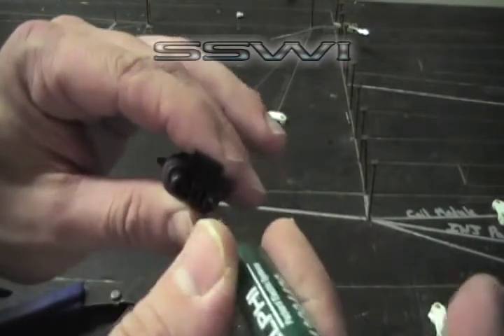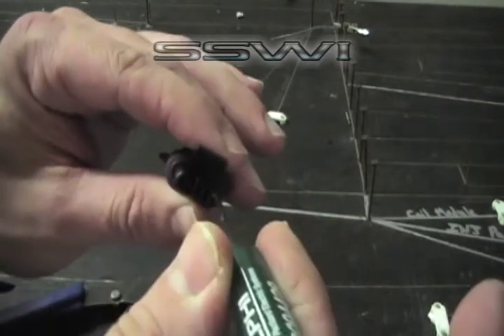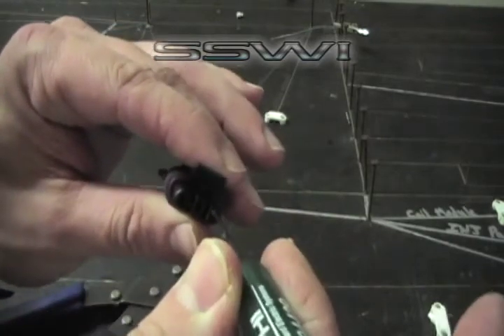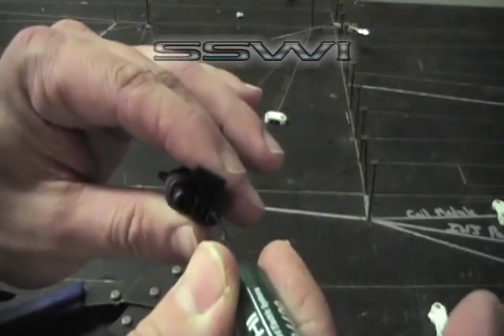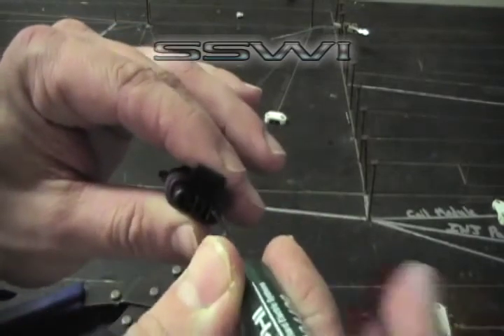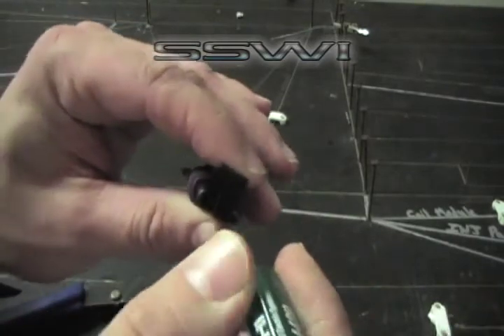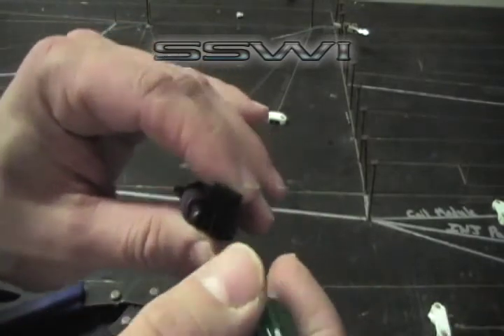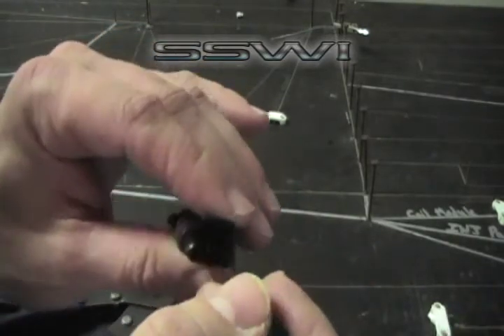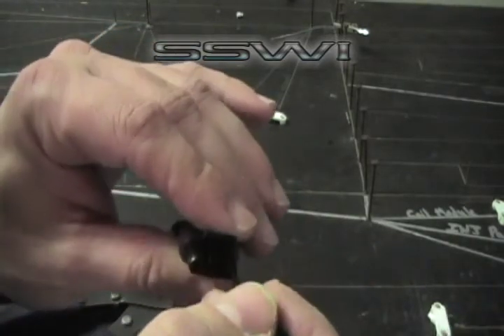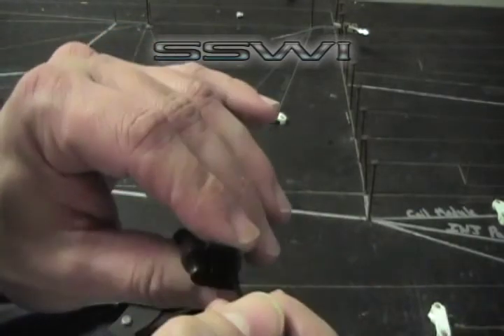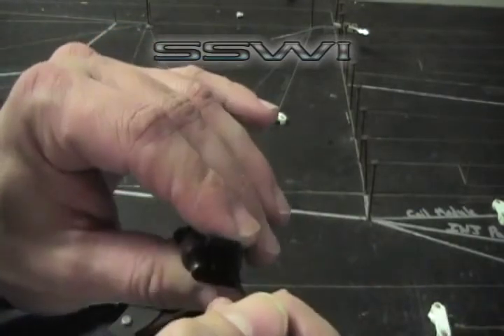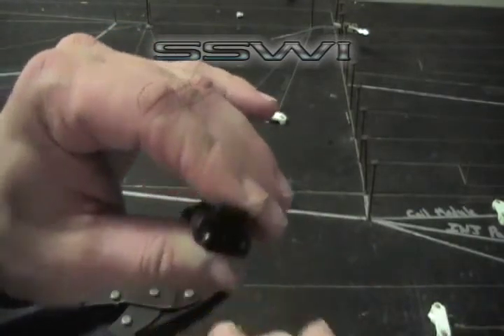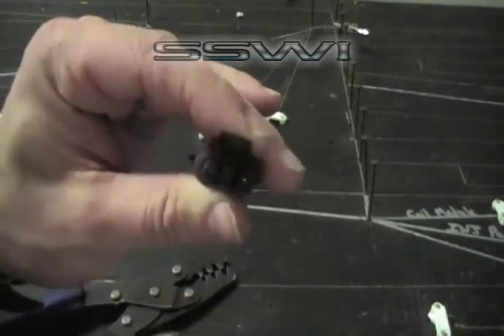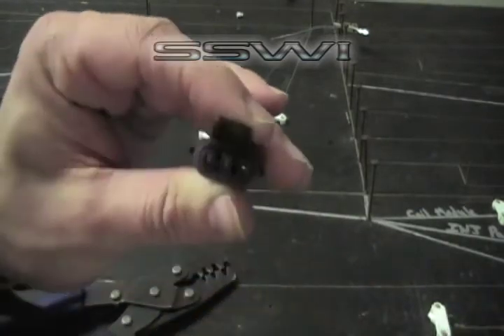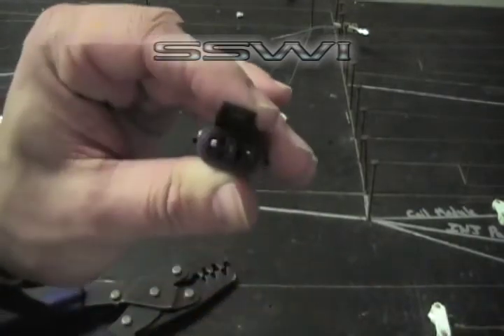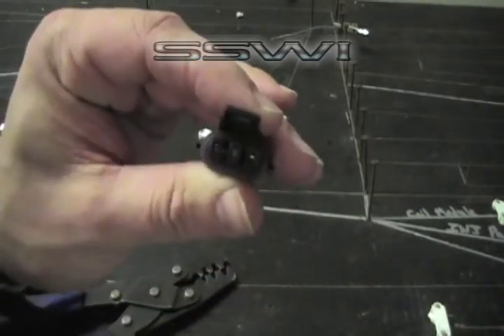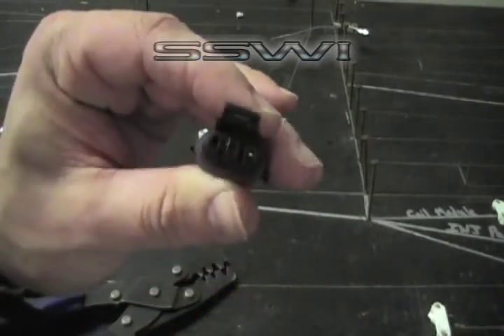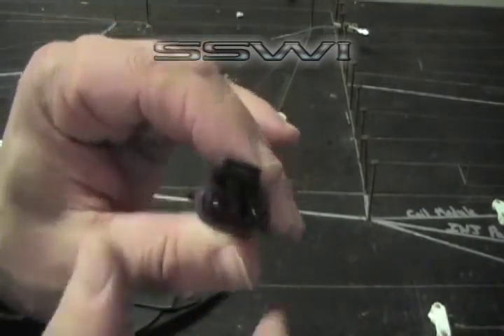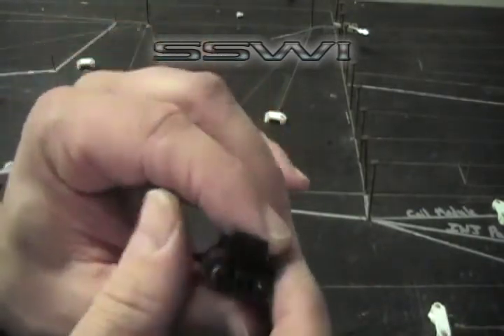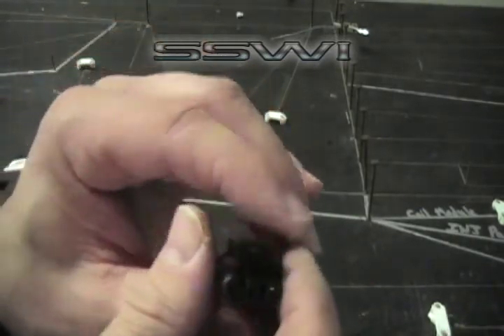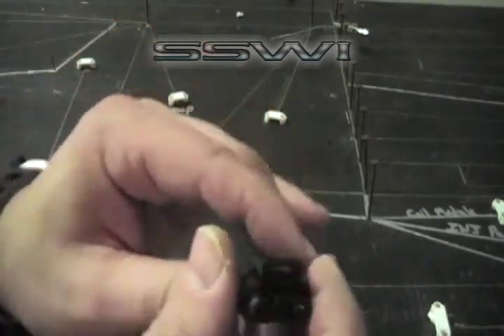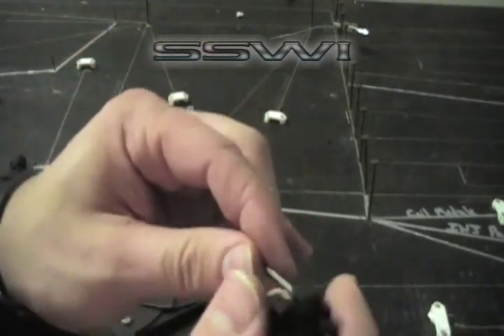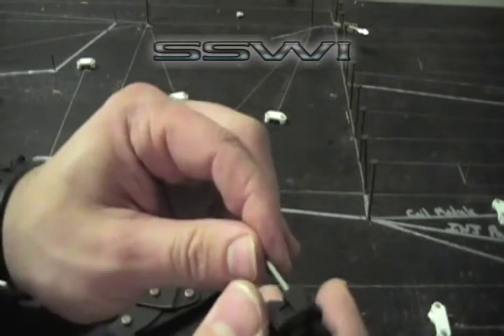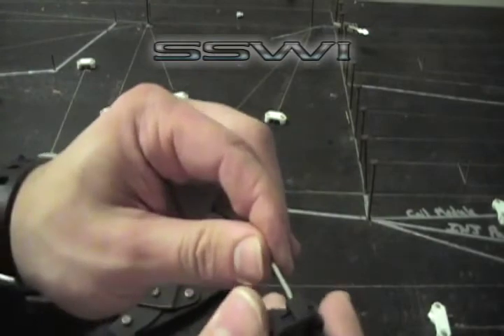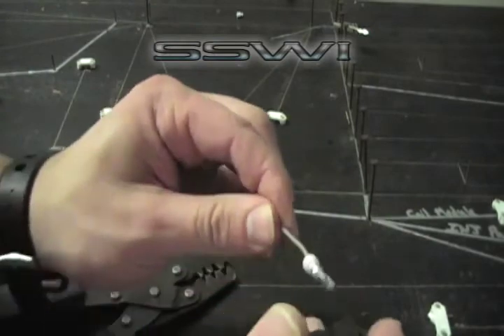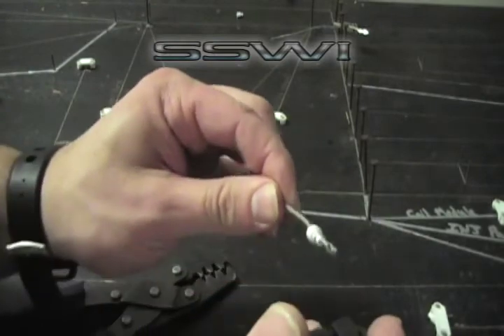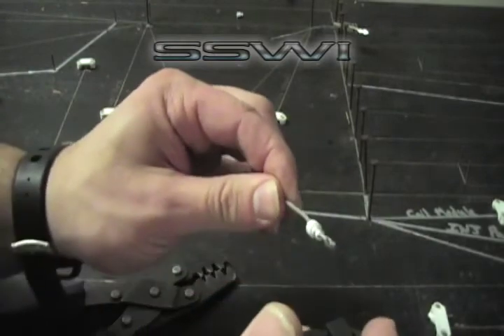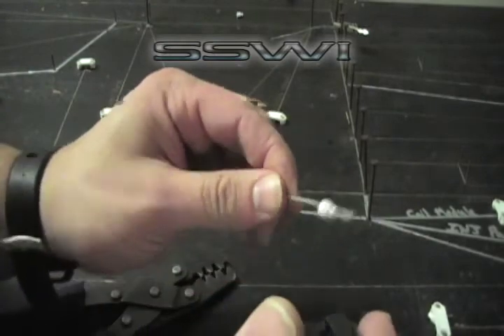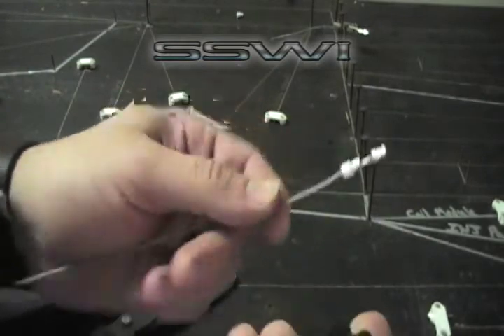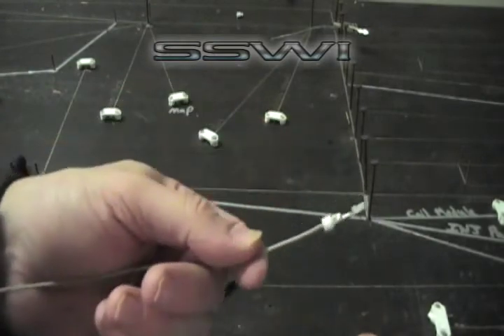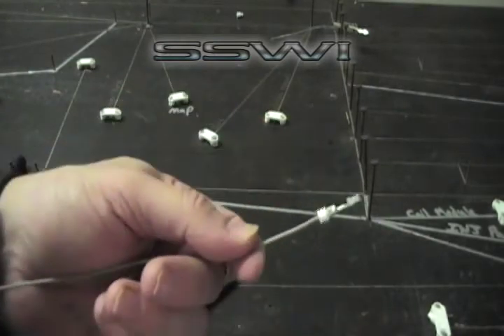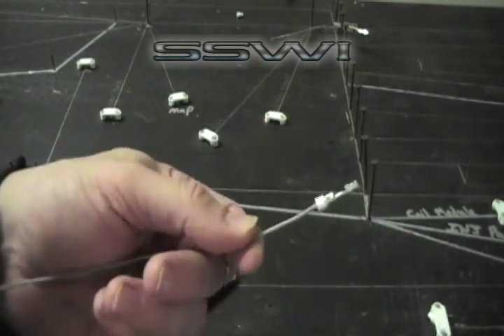Insert the tool, press down — it'll click. Then pull out from the back side.